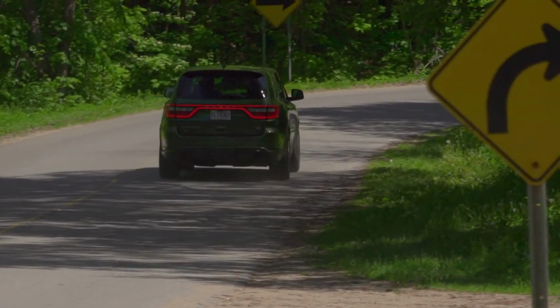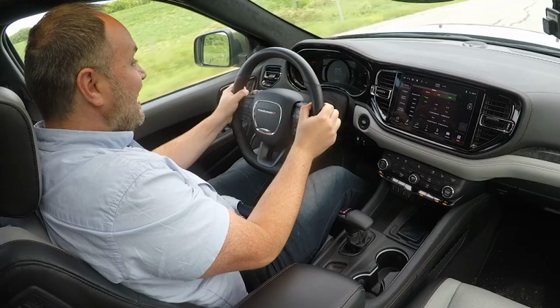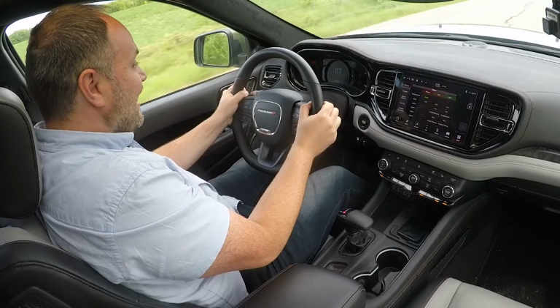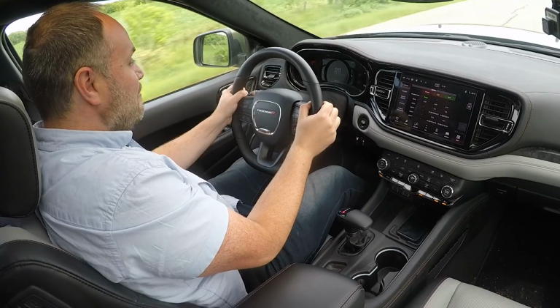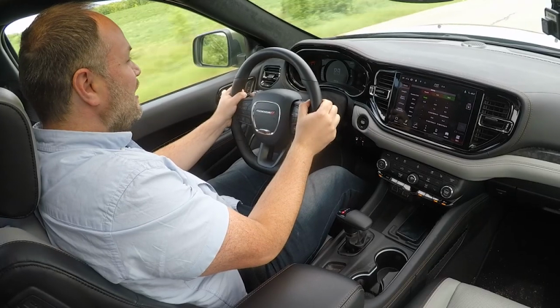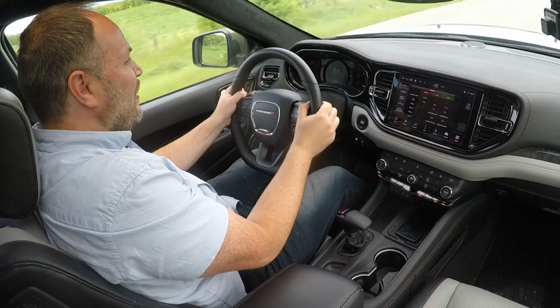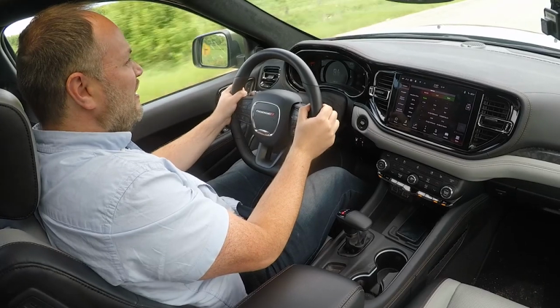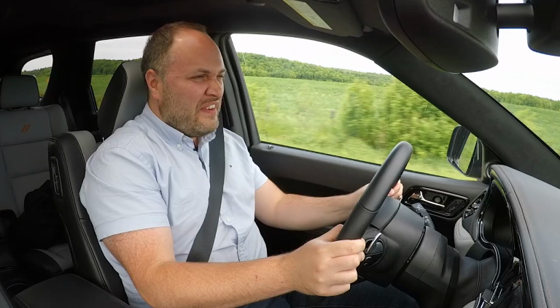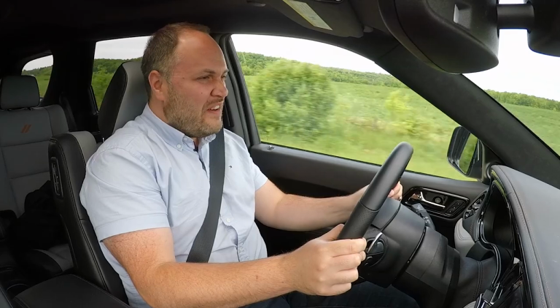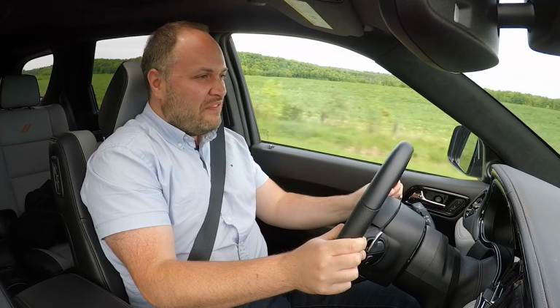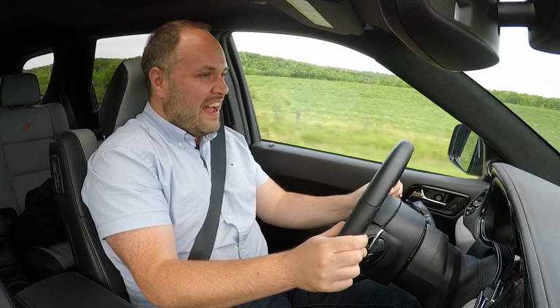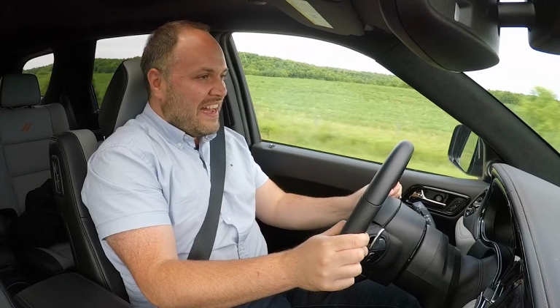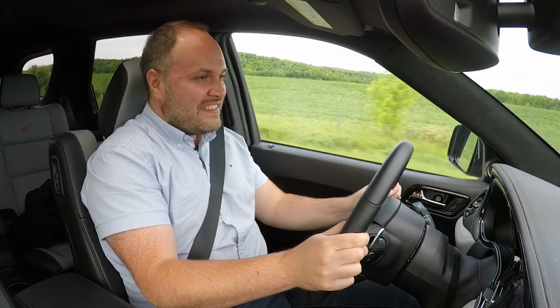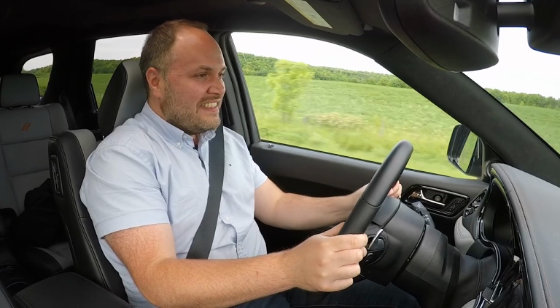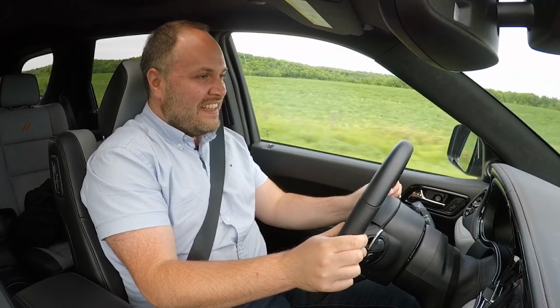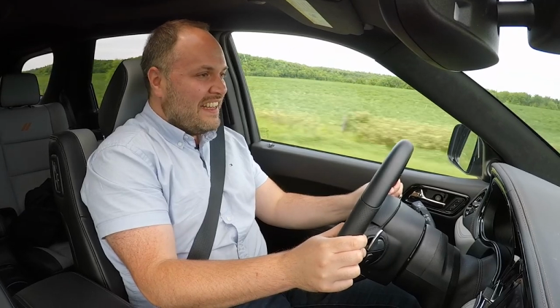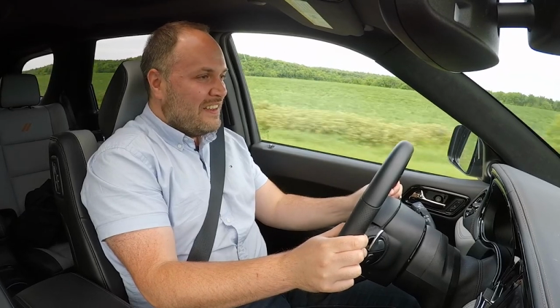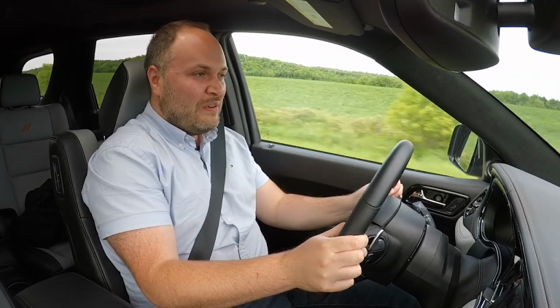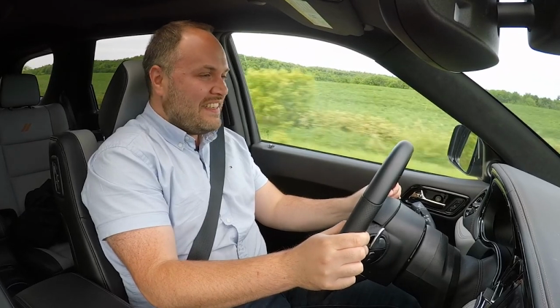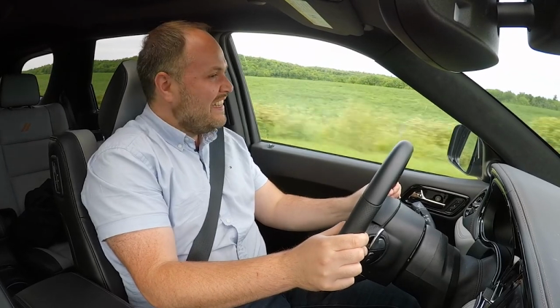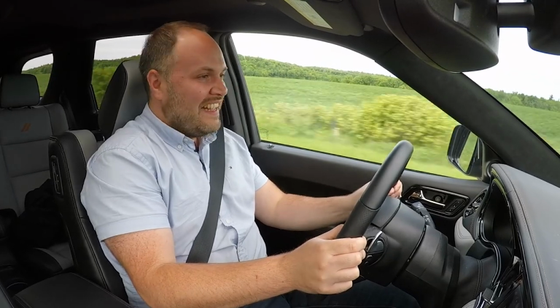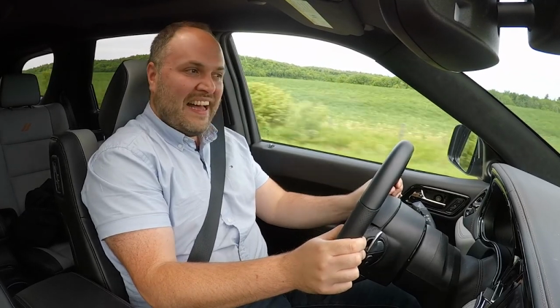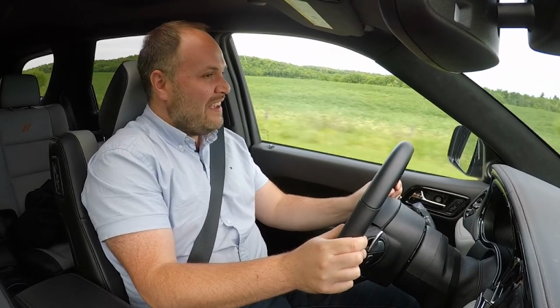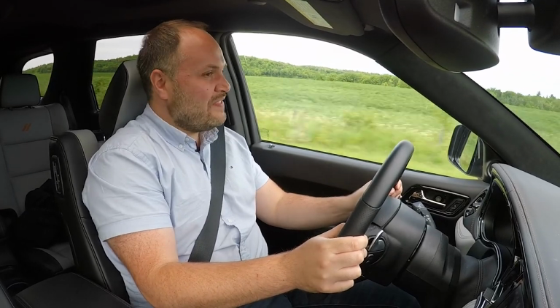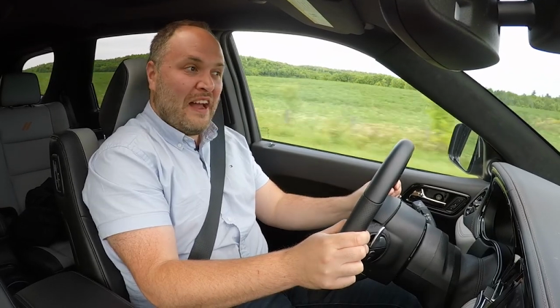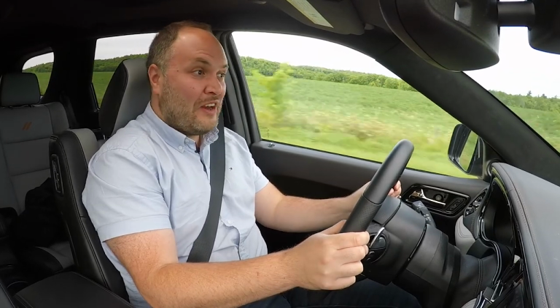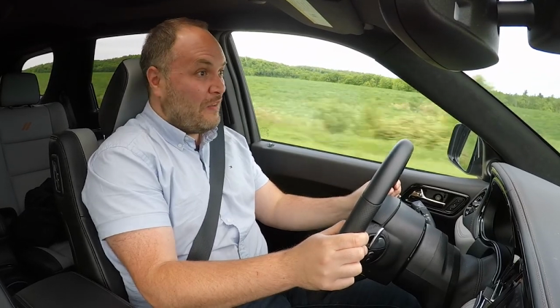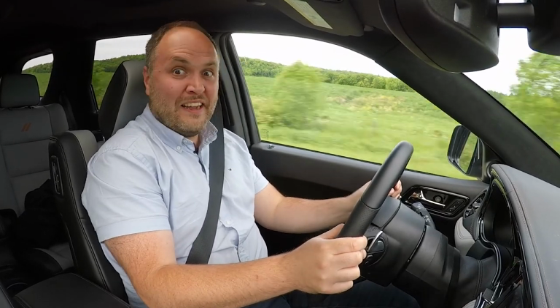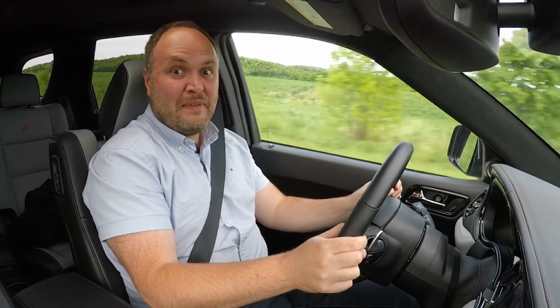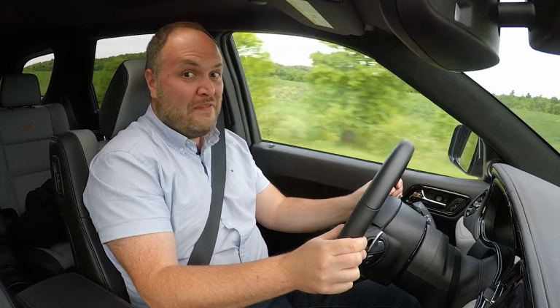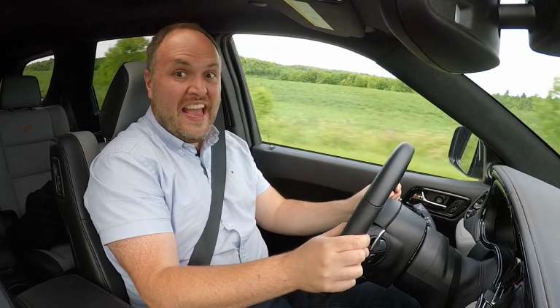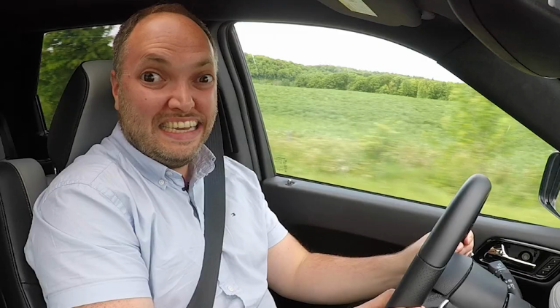I'm not going very fast, but I've got grit on my face!